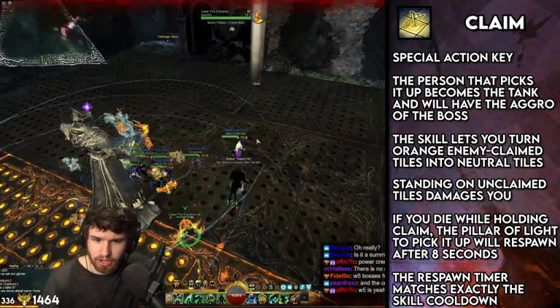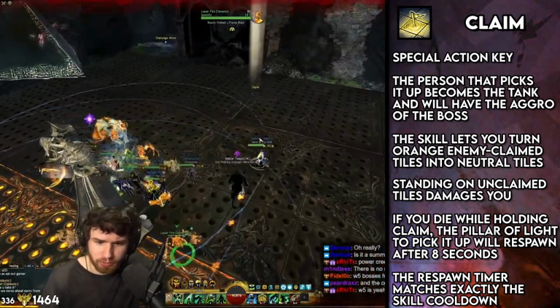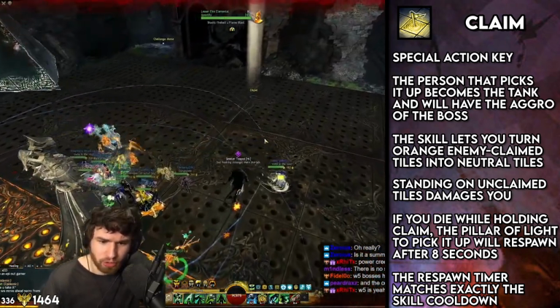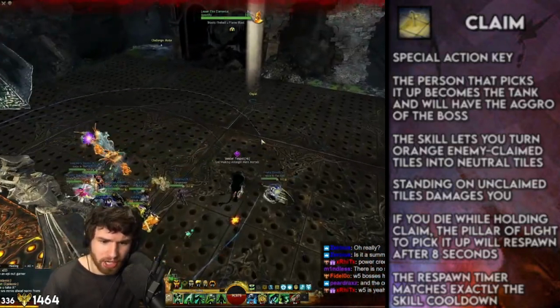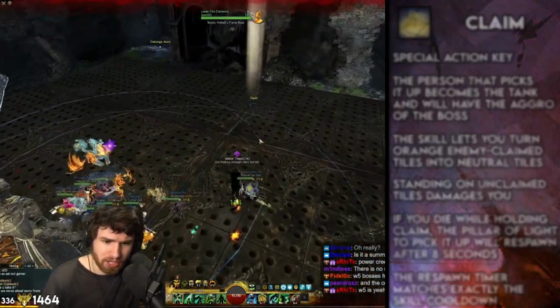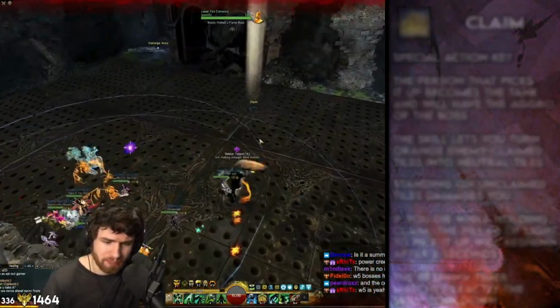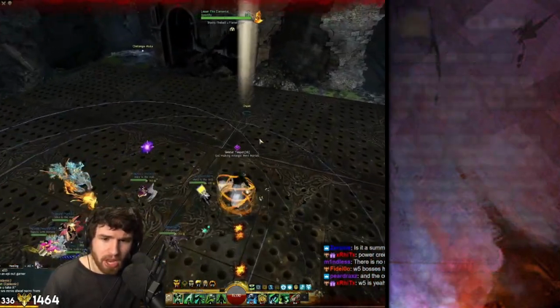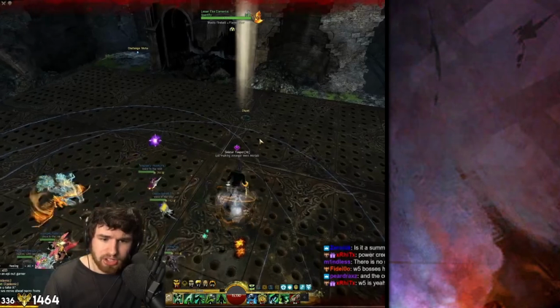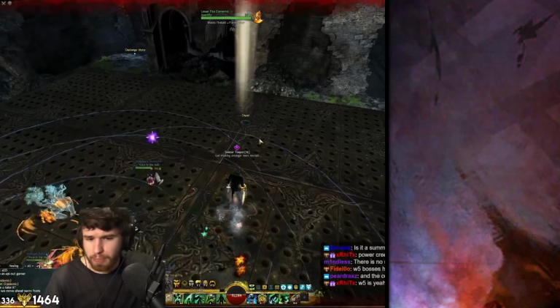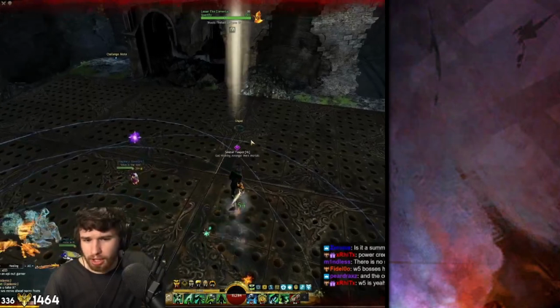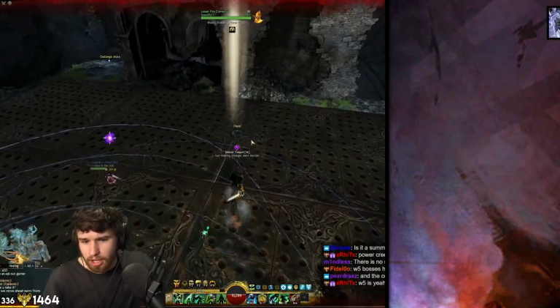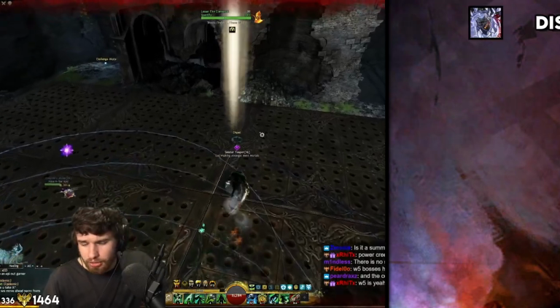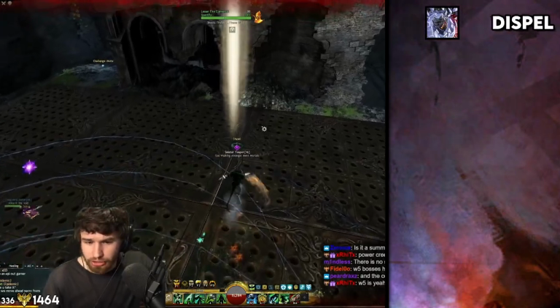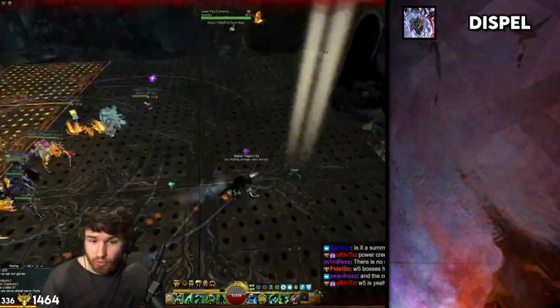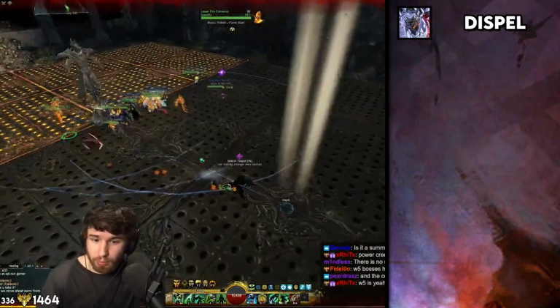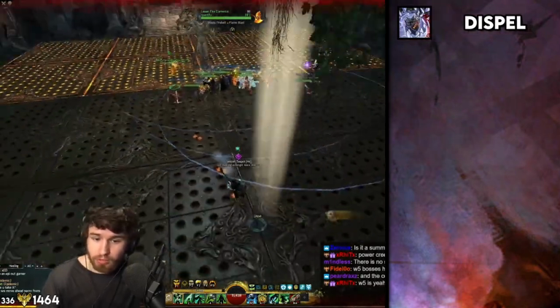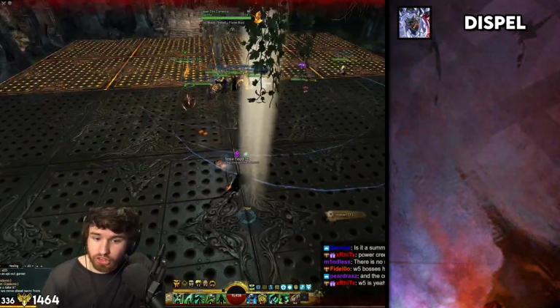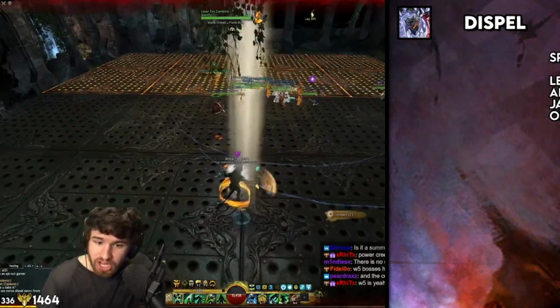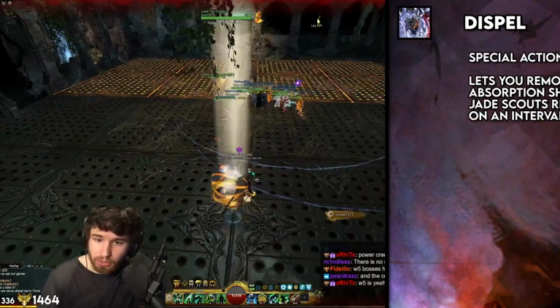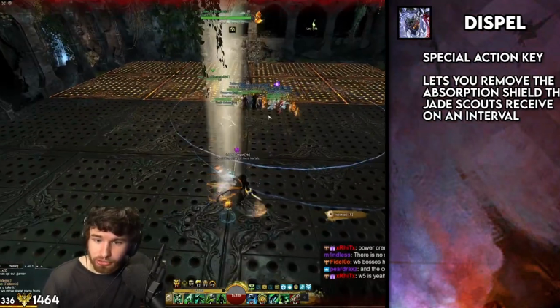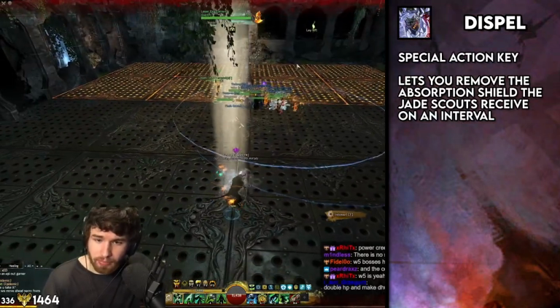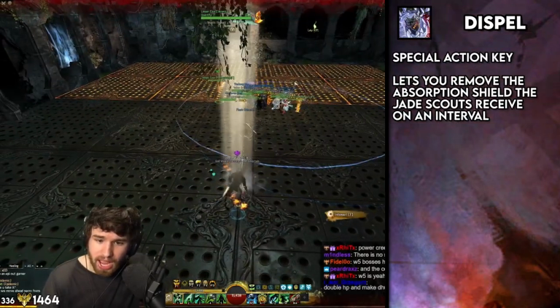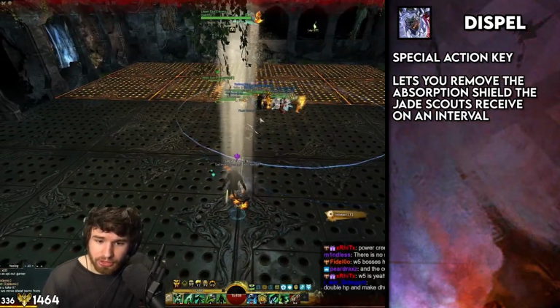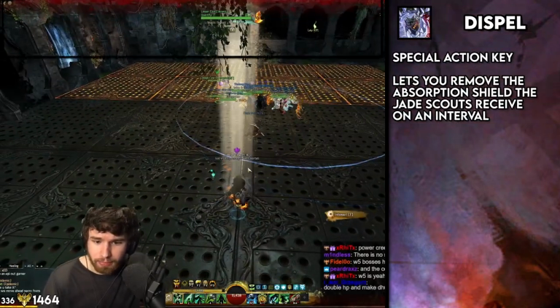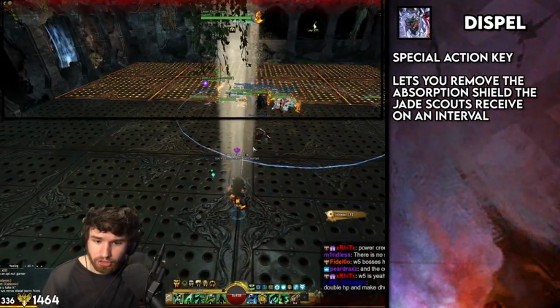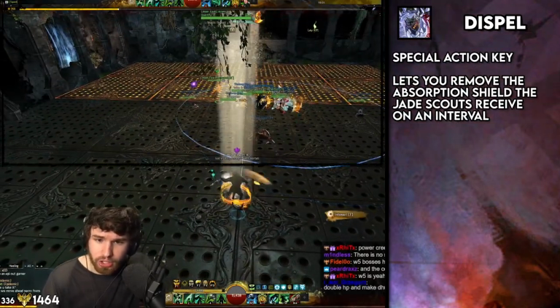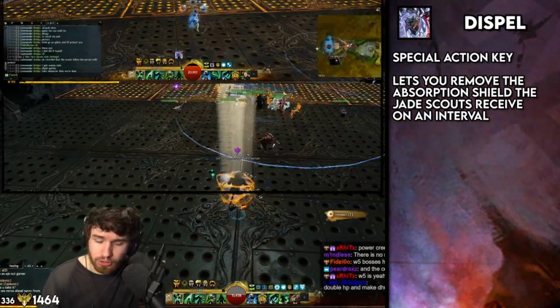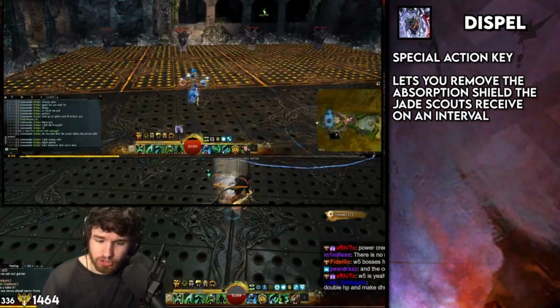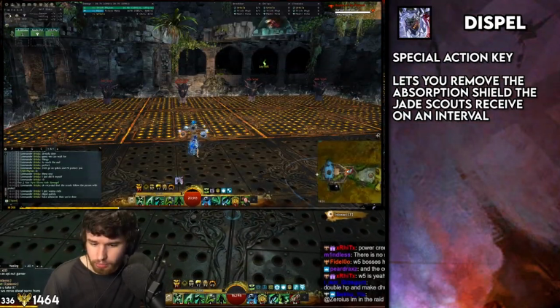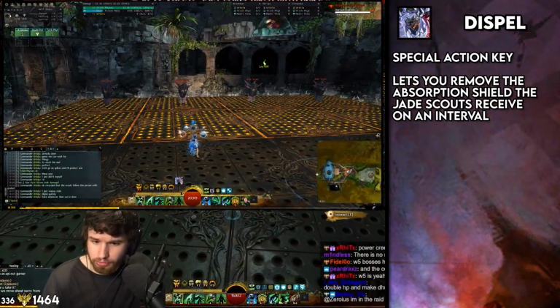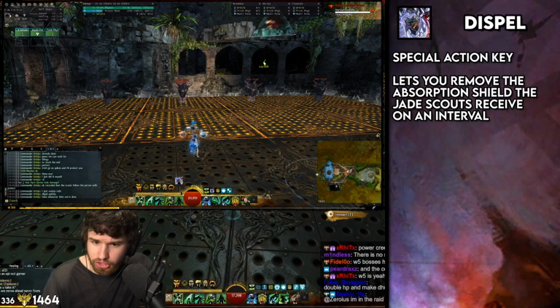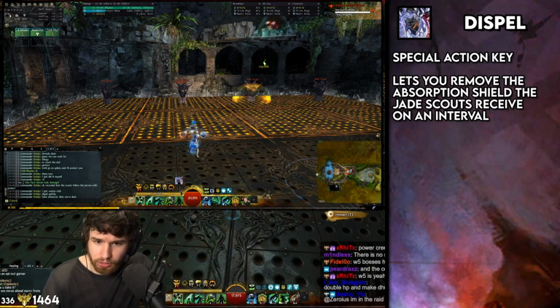Very smooth brain idea. Second is Dispel, which lets you remove shields from adds. Make sure you use this to remove the shields.